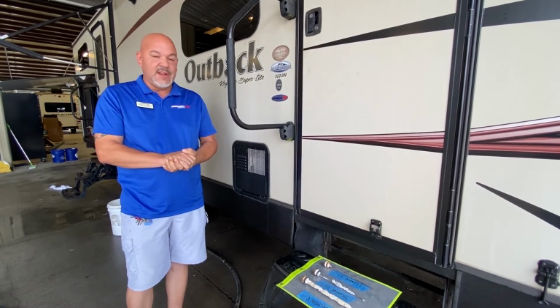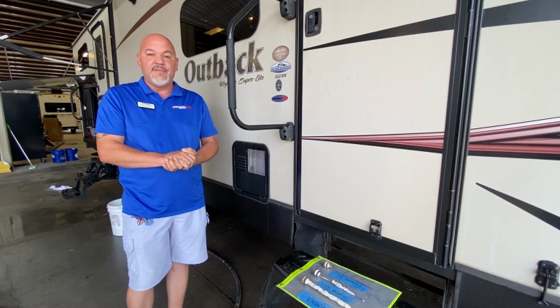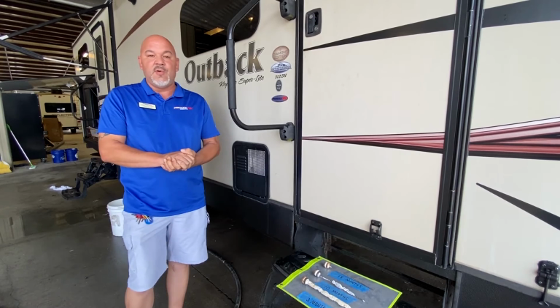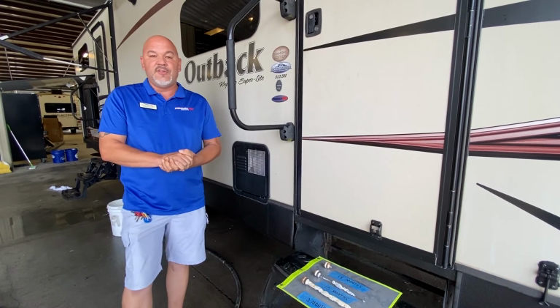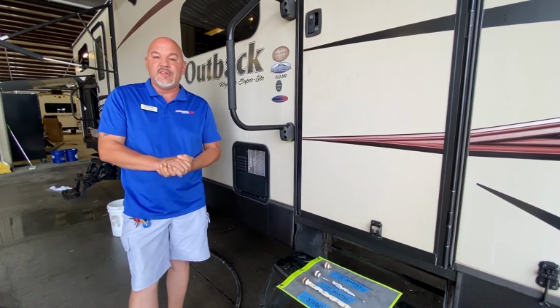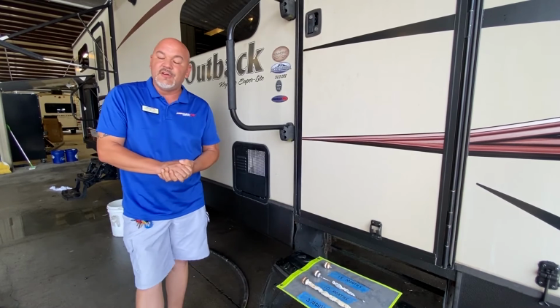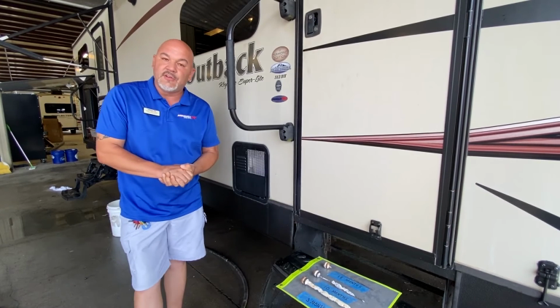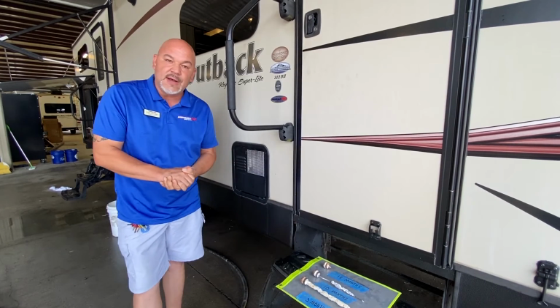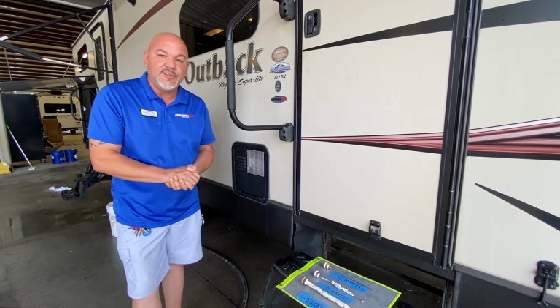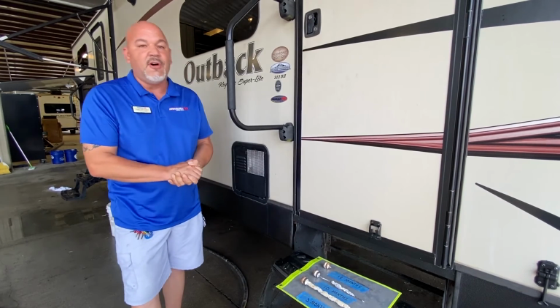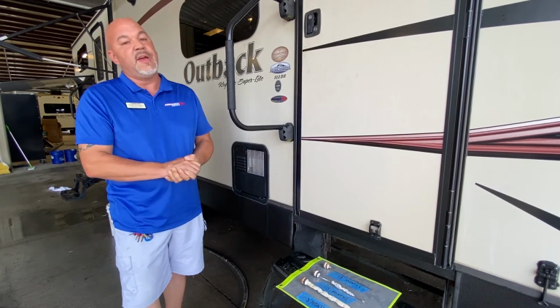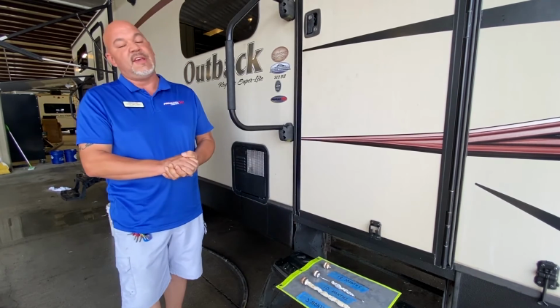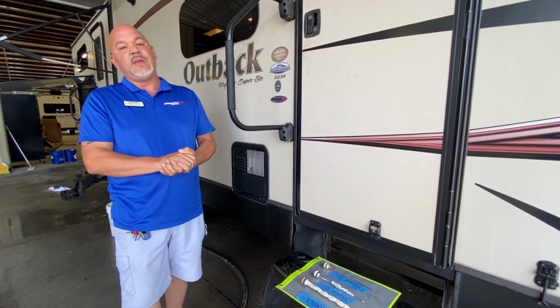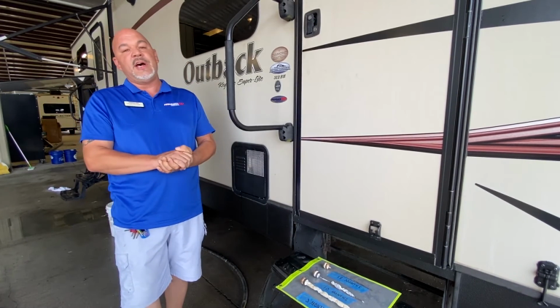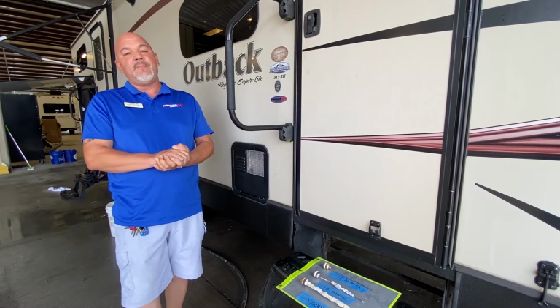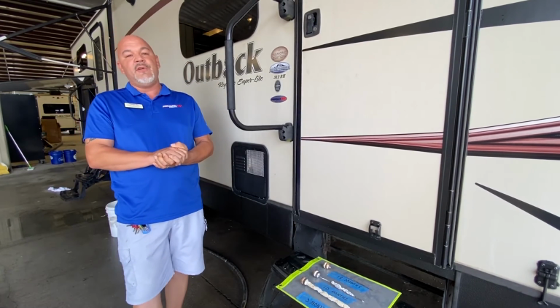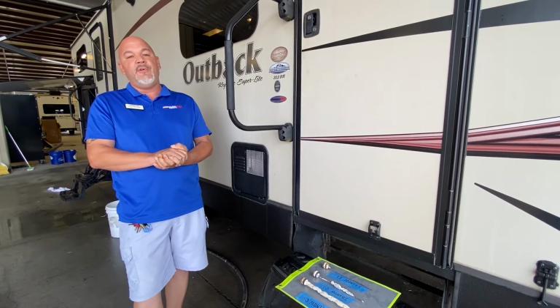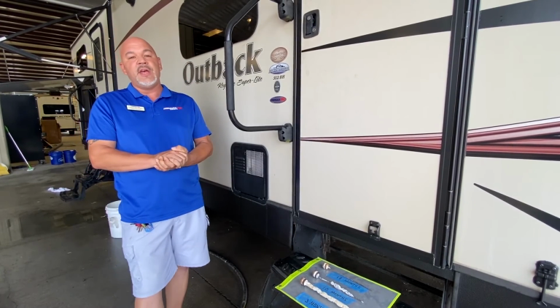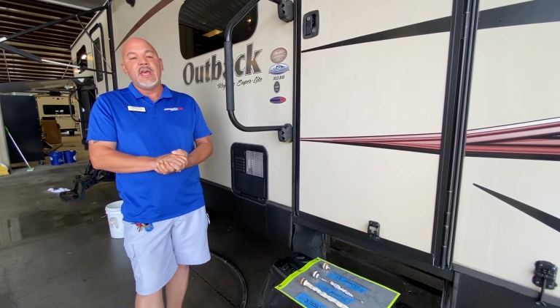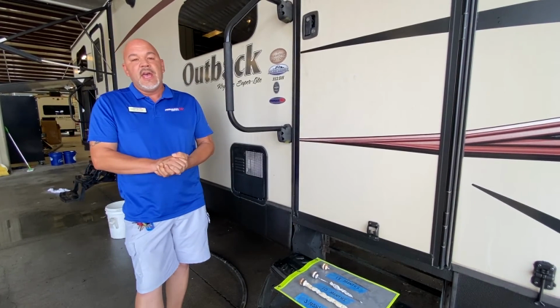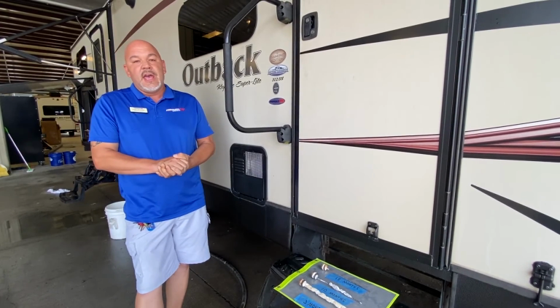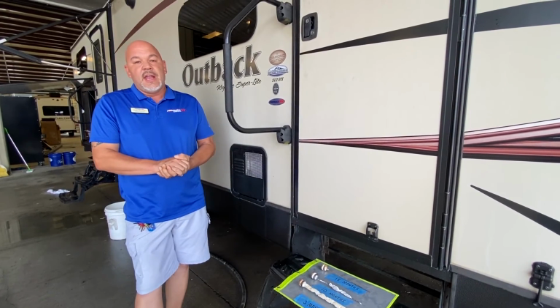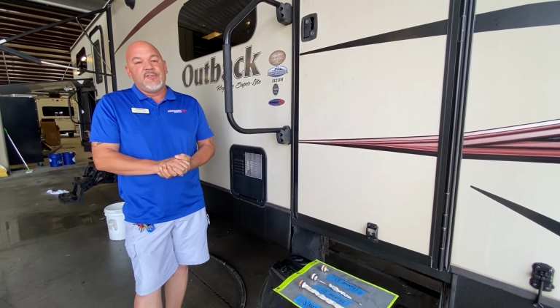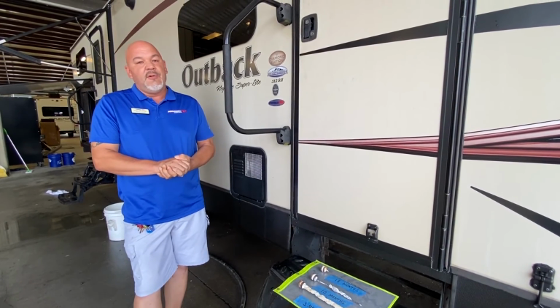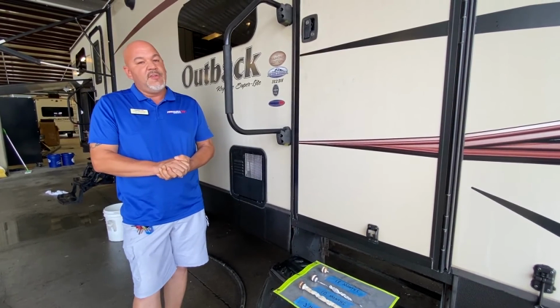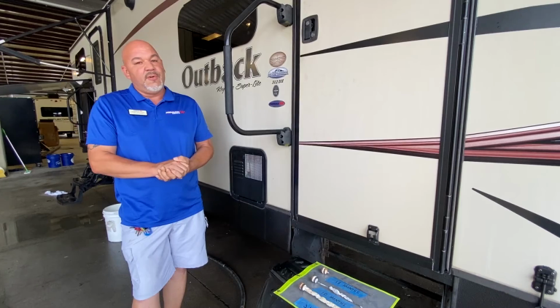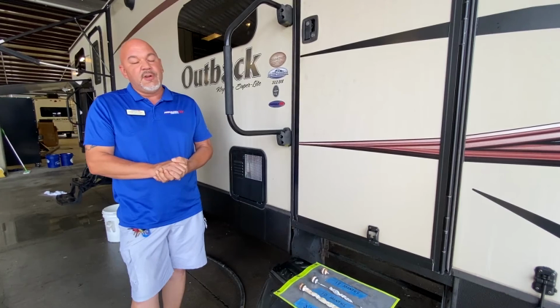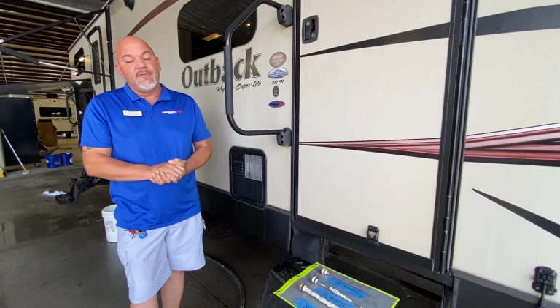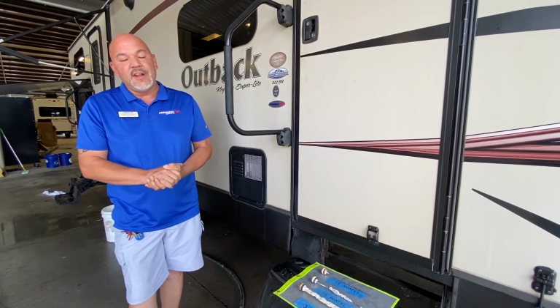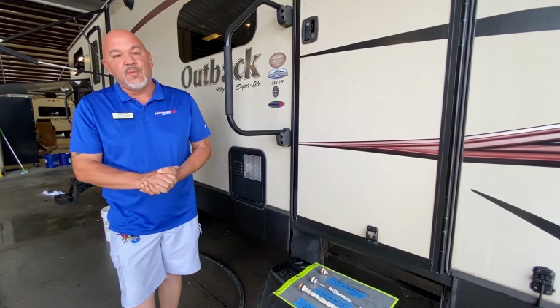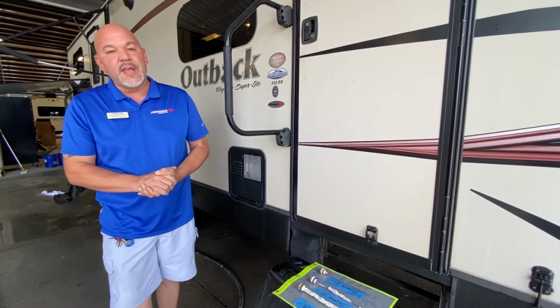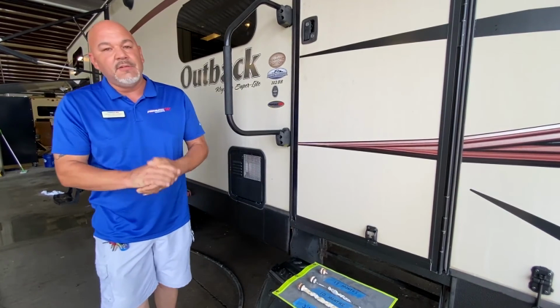If you have any questions, concerns, or comments, always hit me up — I'm here for you. And as always, for all your RV needs, where do you go?